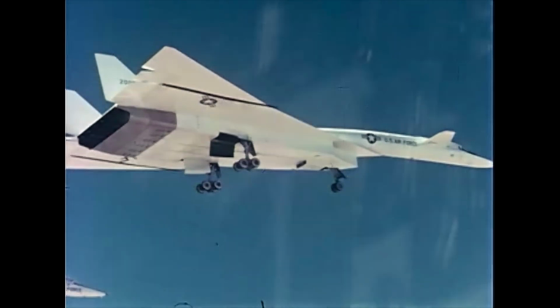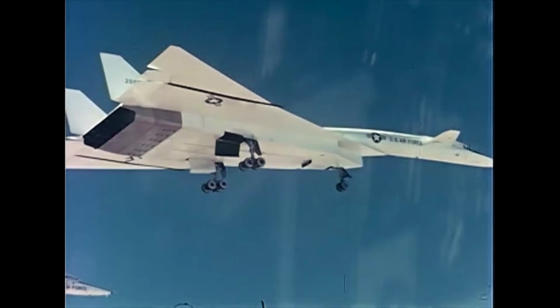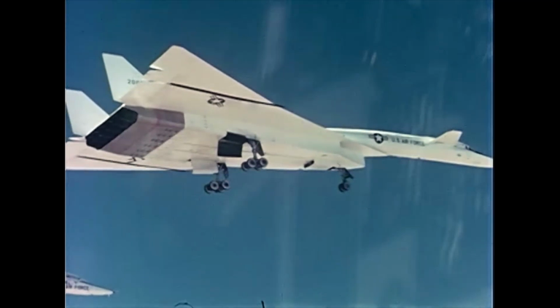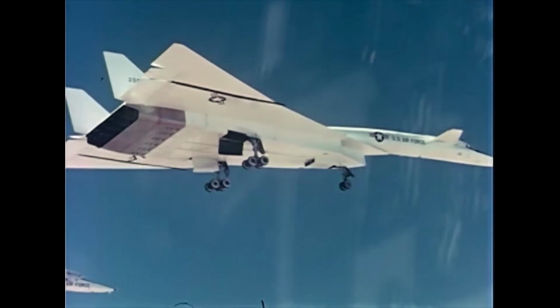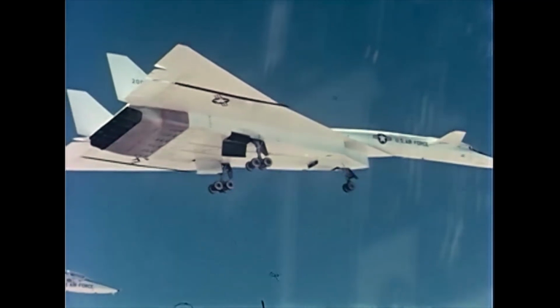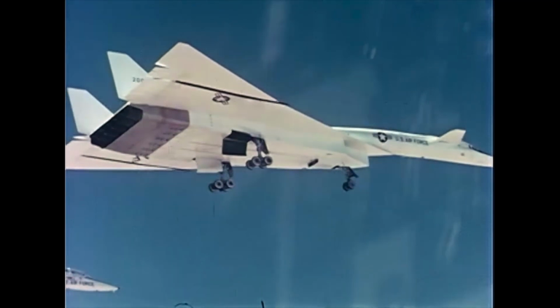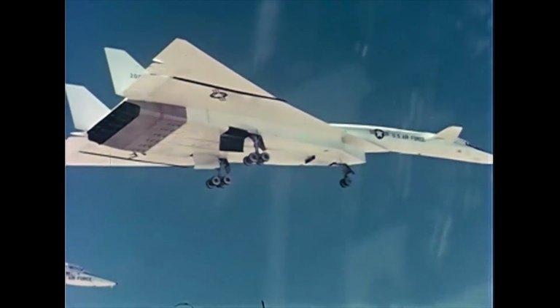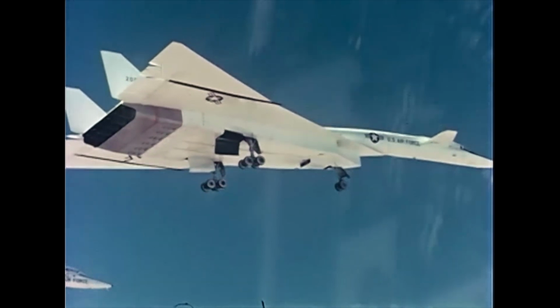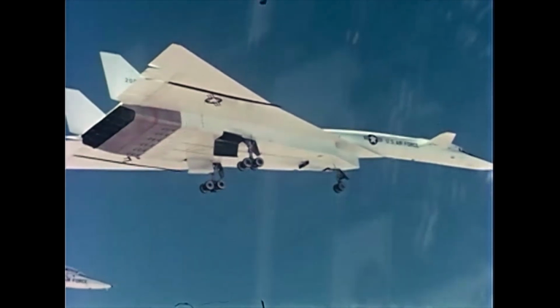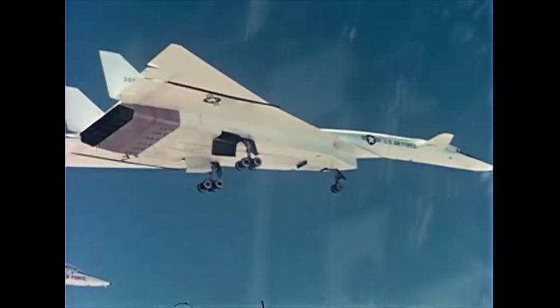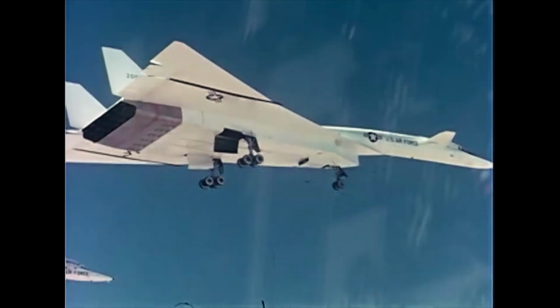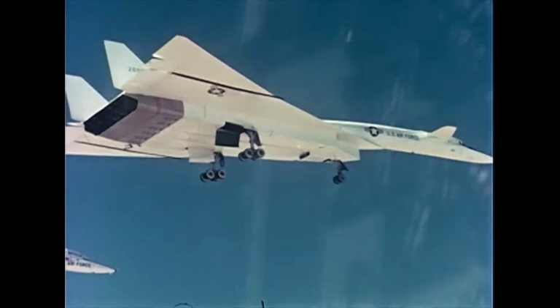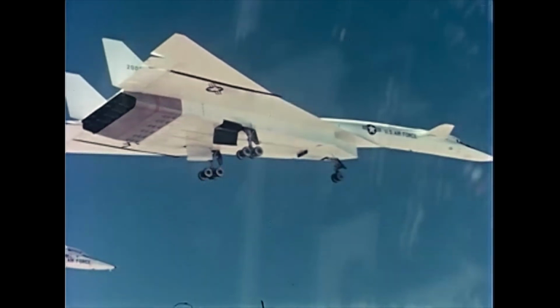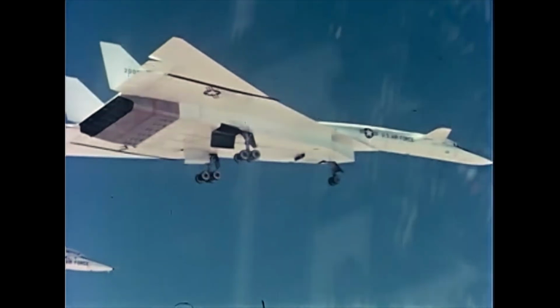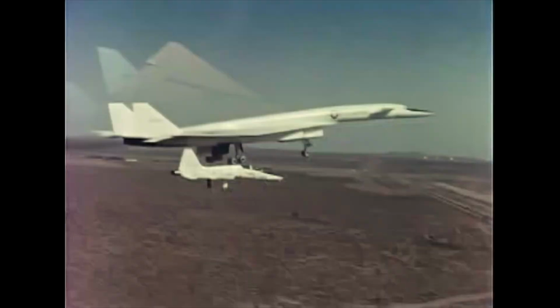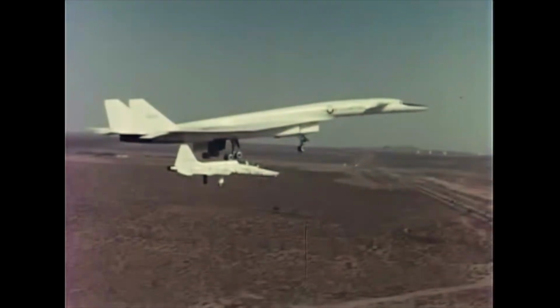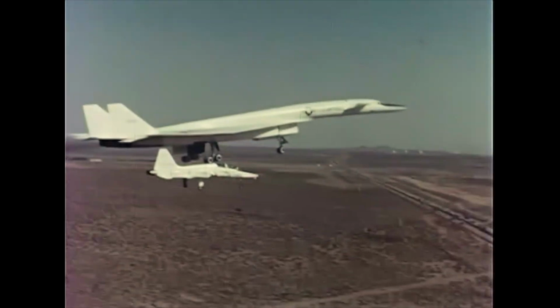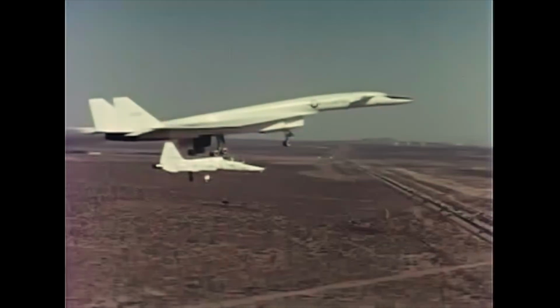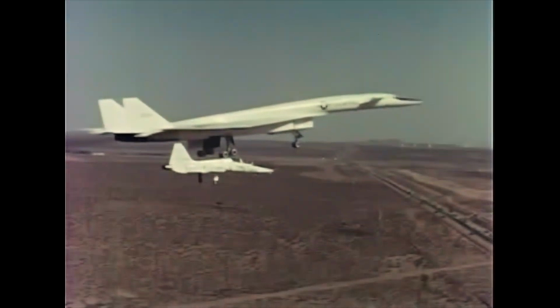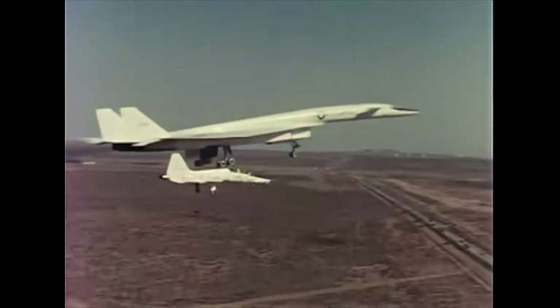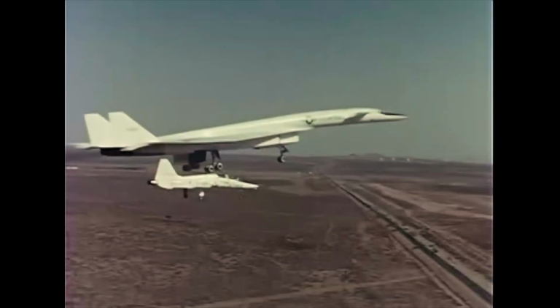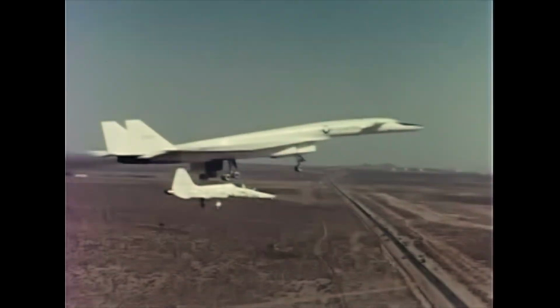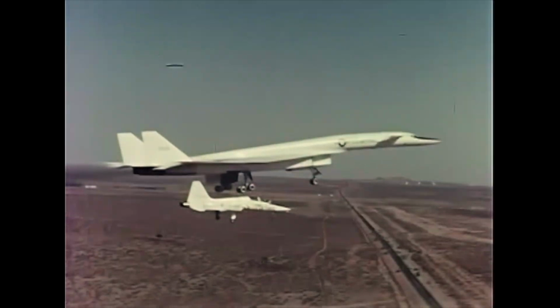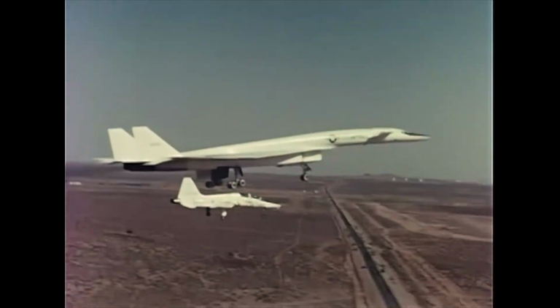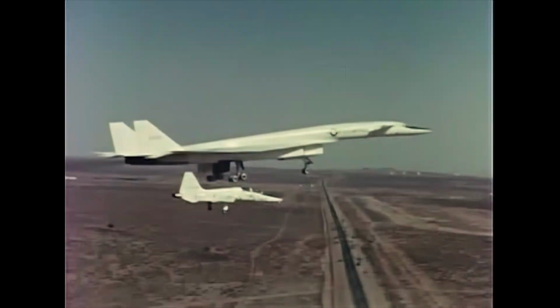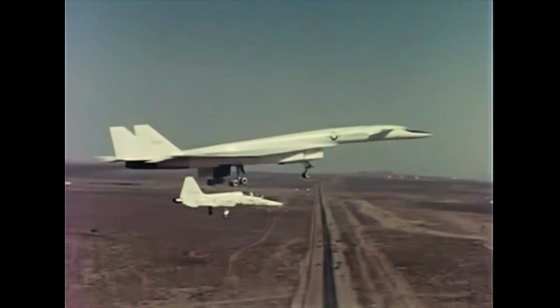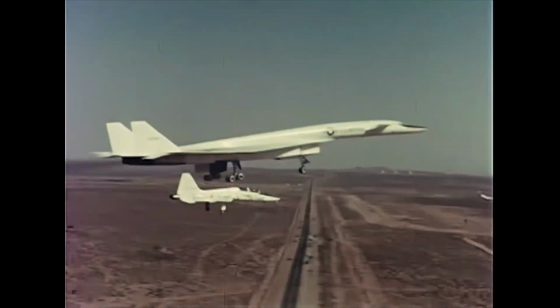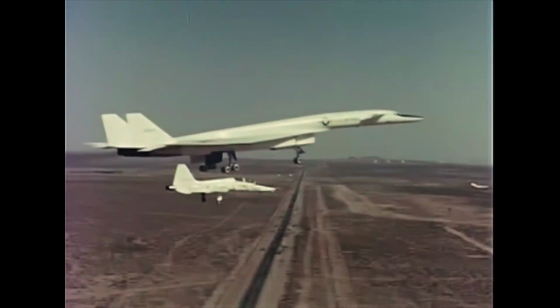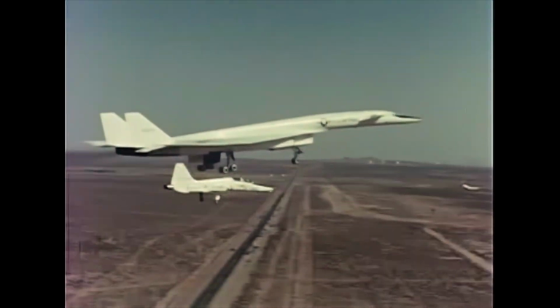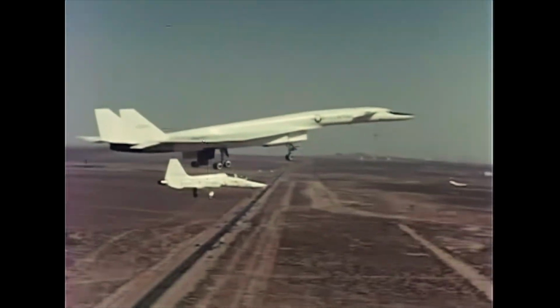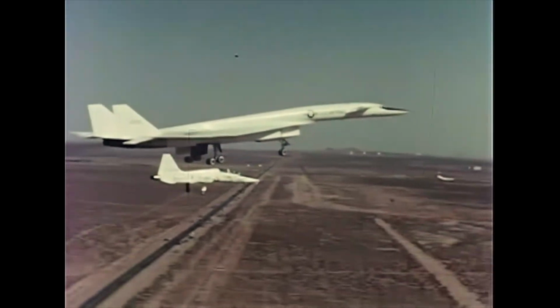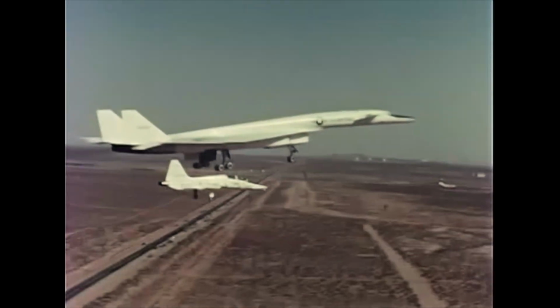After an hour of flight in the vicinity of Edwards Air Force Base, a low-altitude pass was made over the runway, then the final approach.